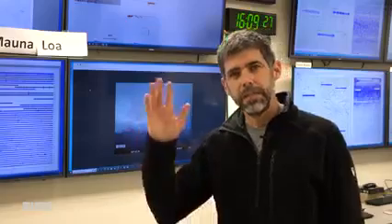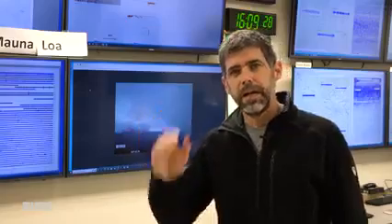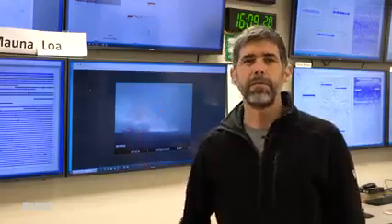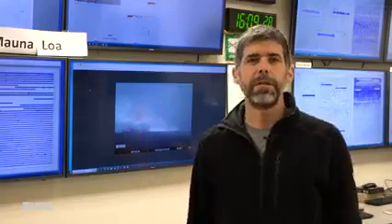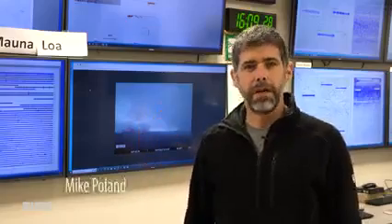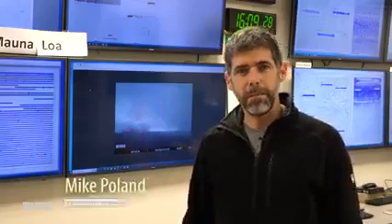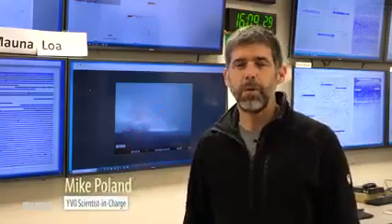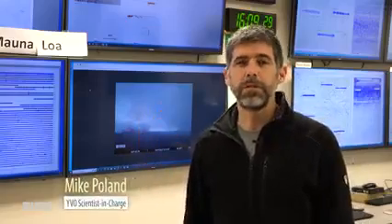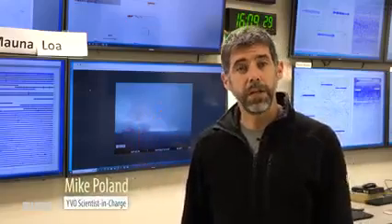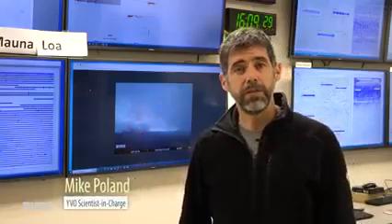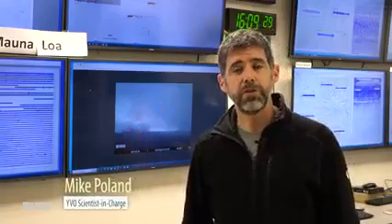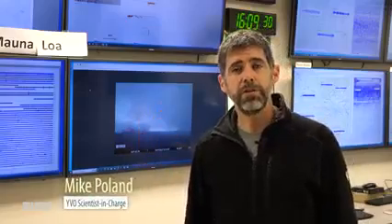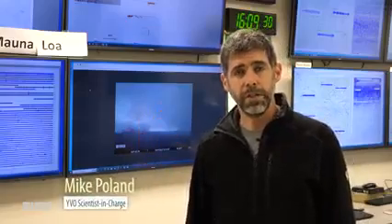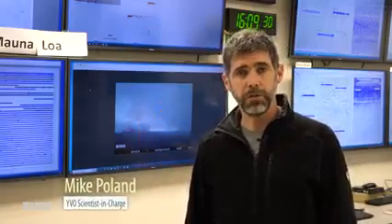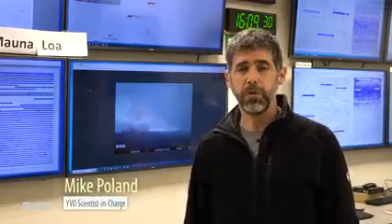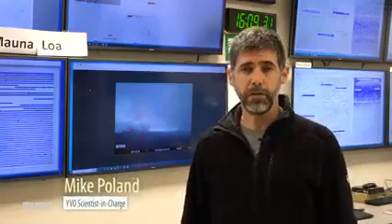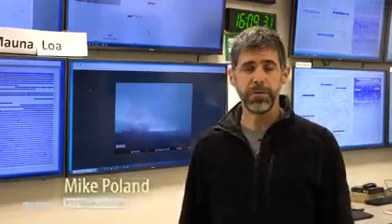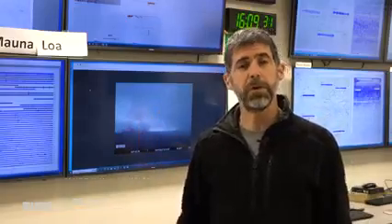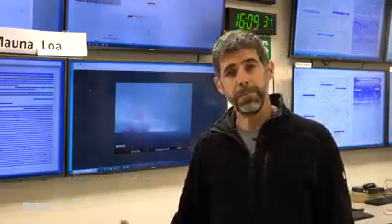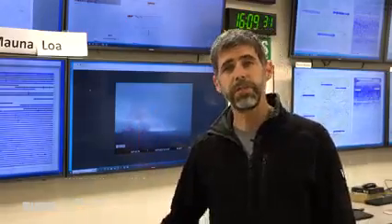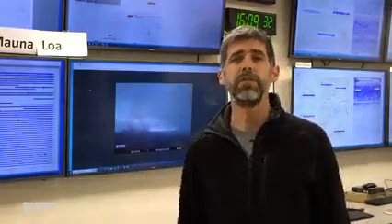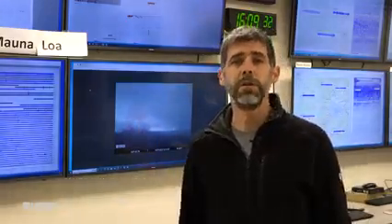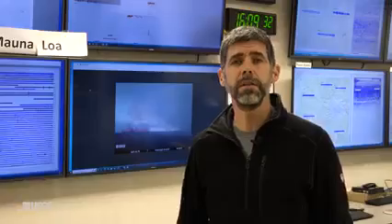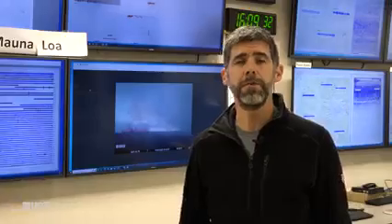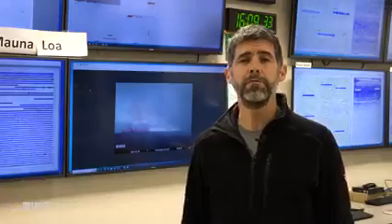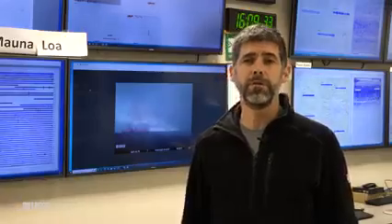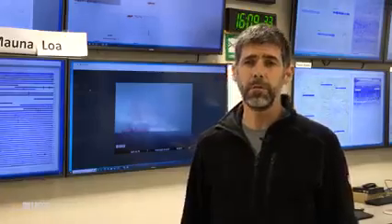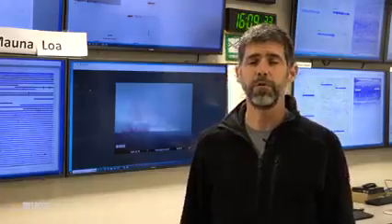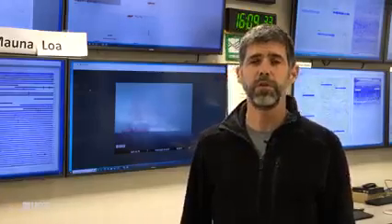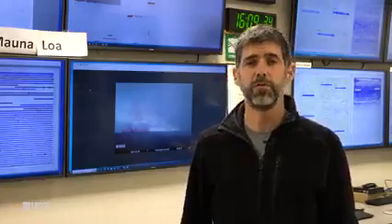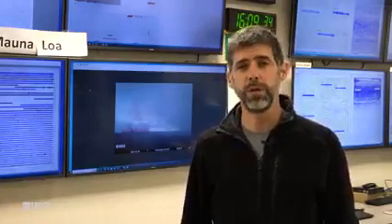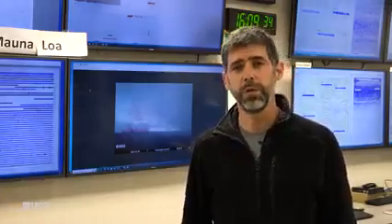Hi everybody, I'm Mike Polin, the scientist in charge of the Yellowstone Volcano Observatory, and this is the monthly update for December 1st of 2022.